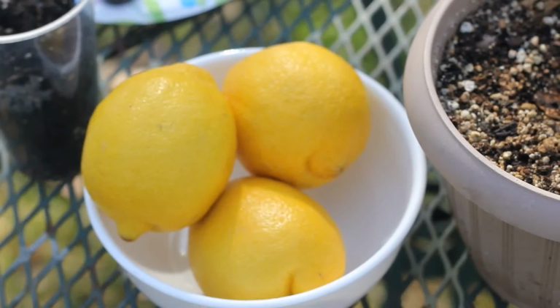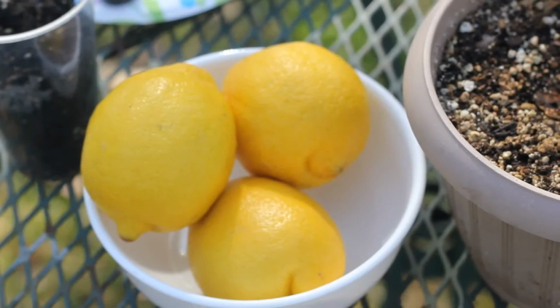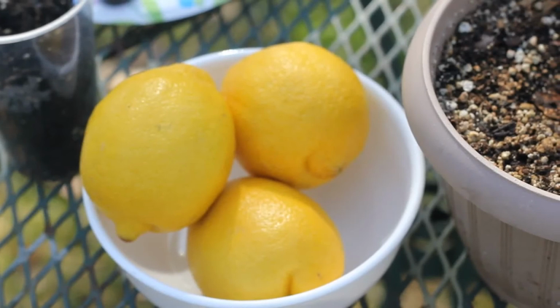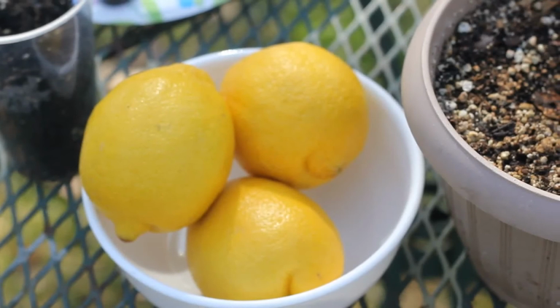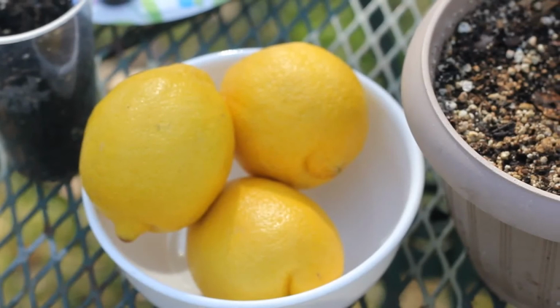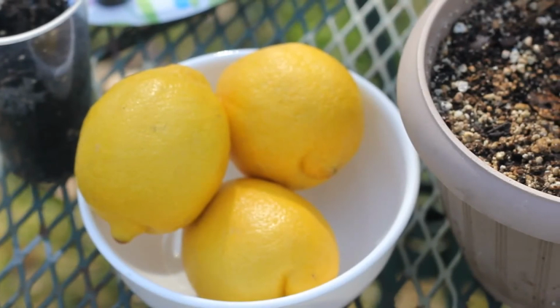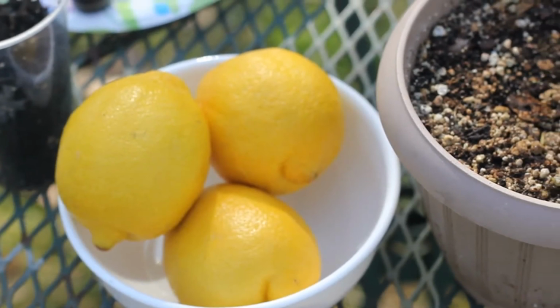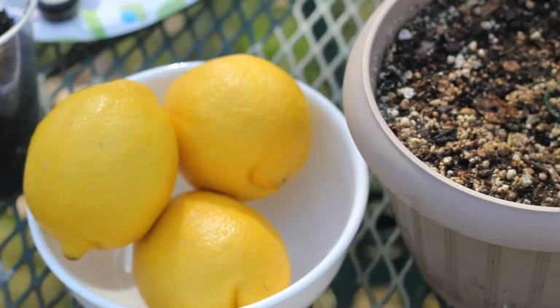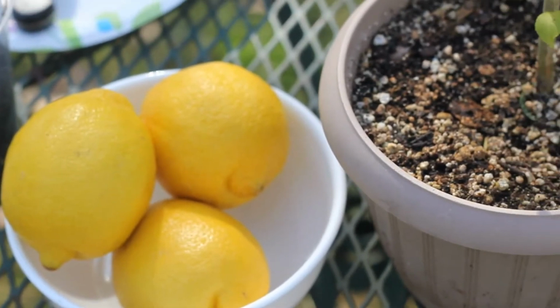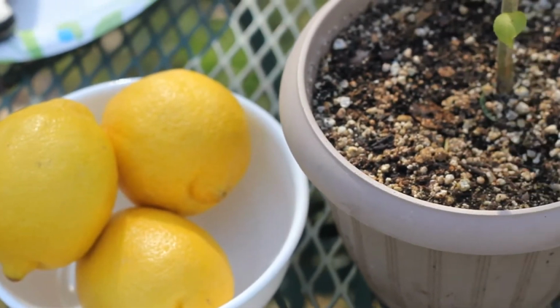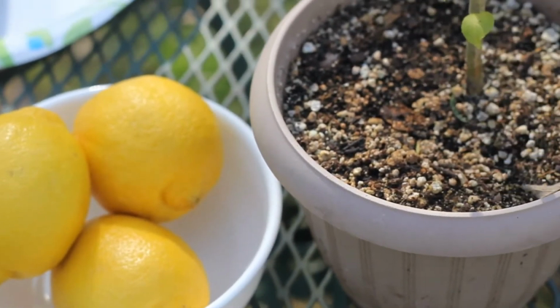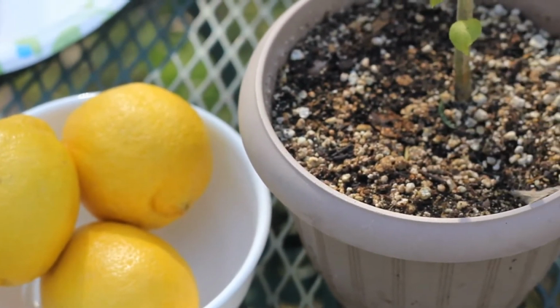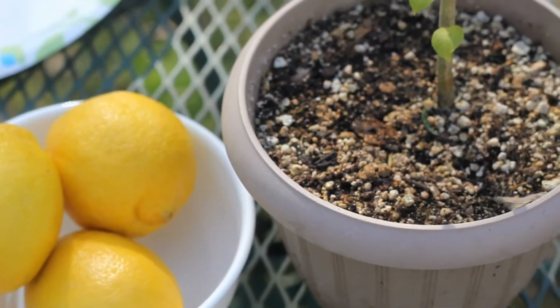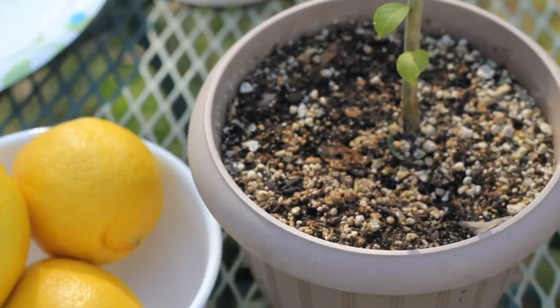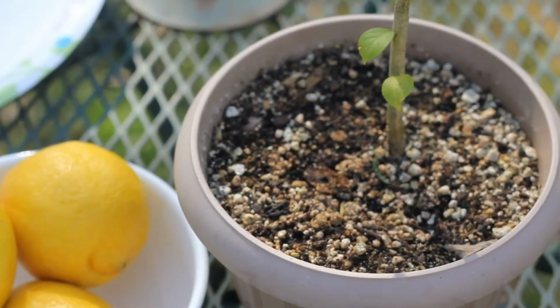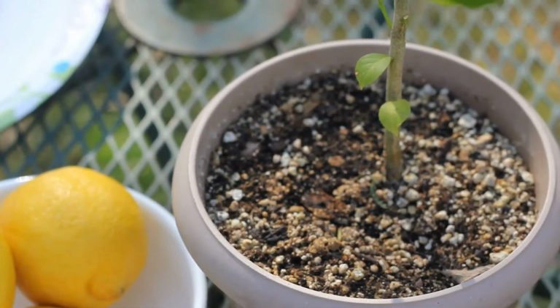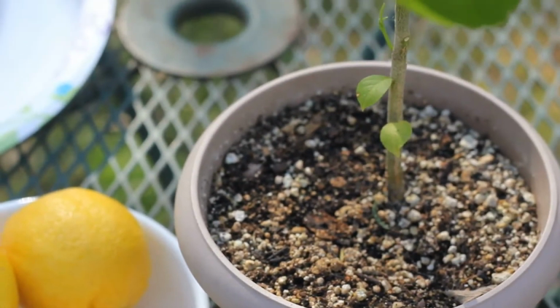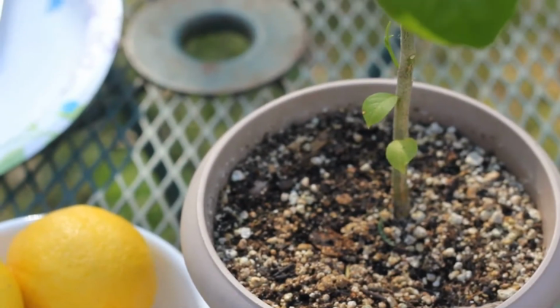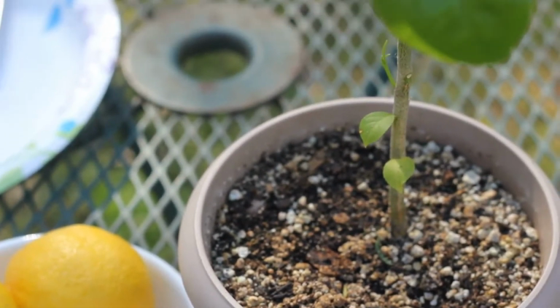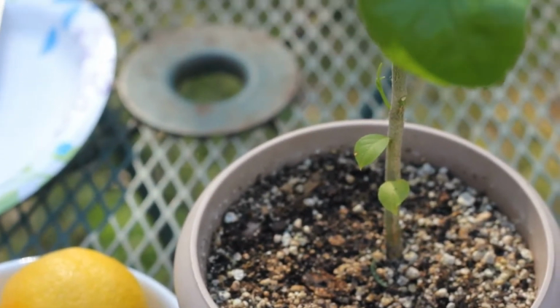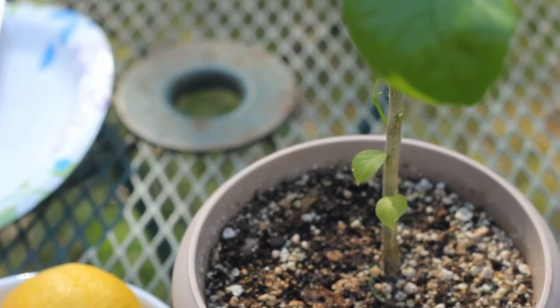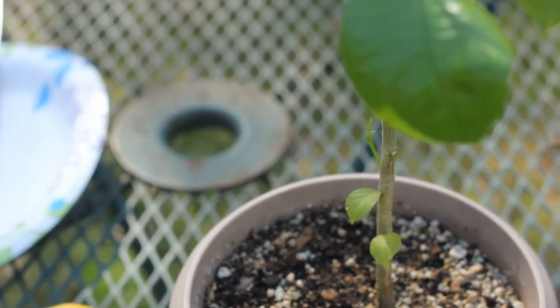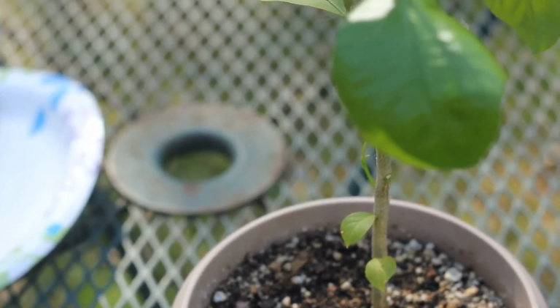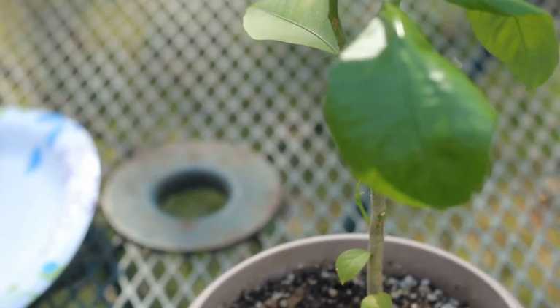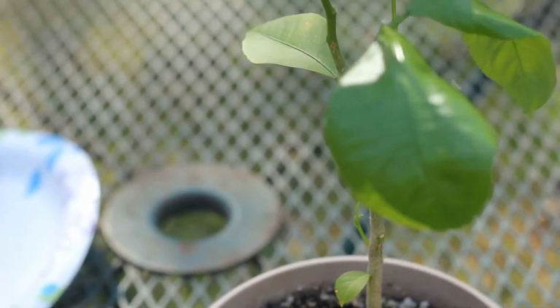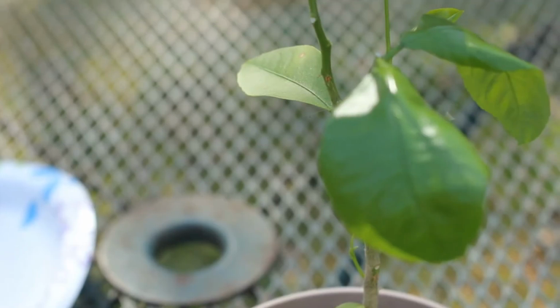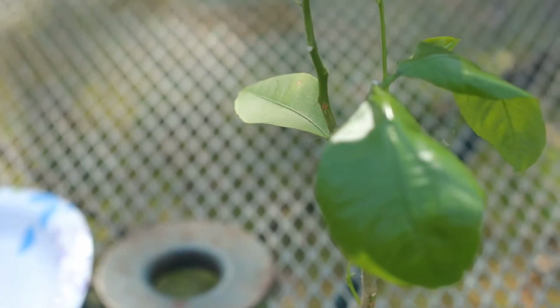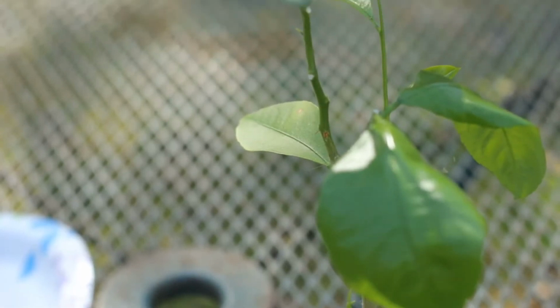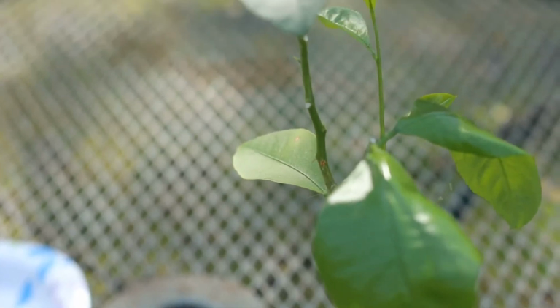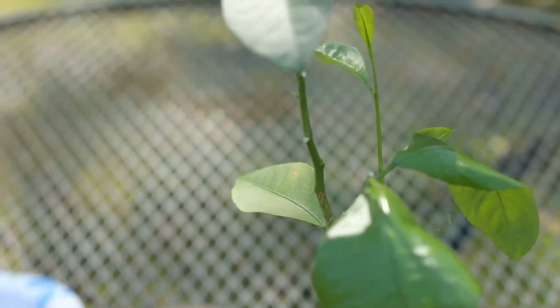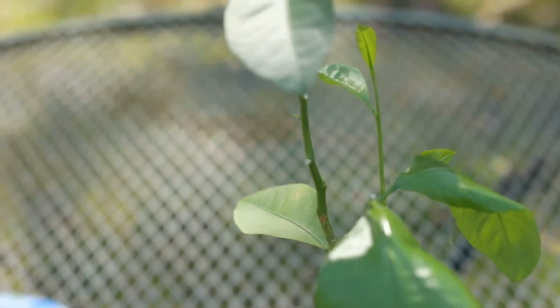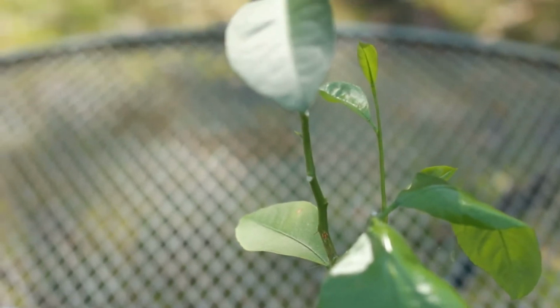Hey guys! Today I'm going to show you how you can grow your very own lemon tree using seeds from store-bought lemons.